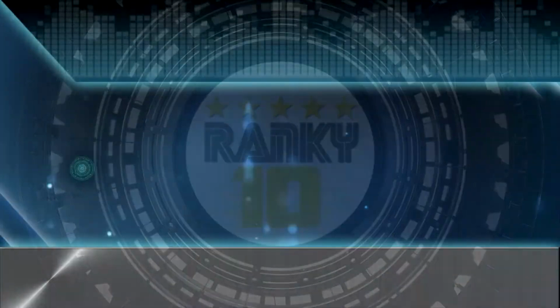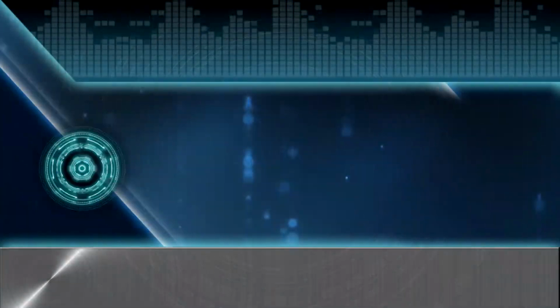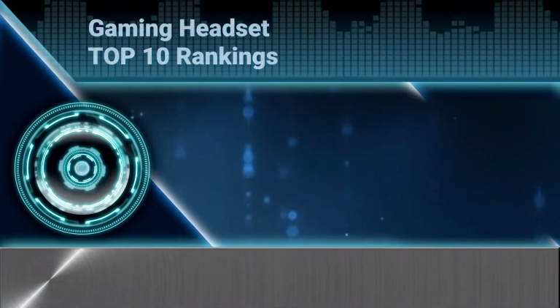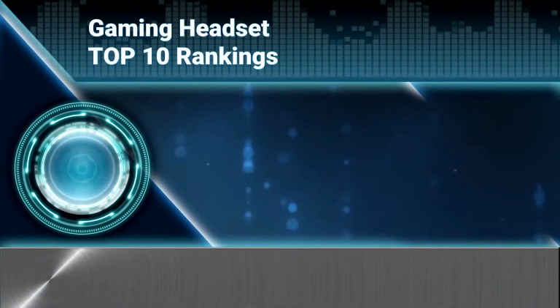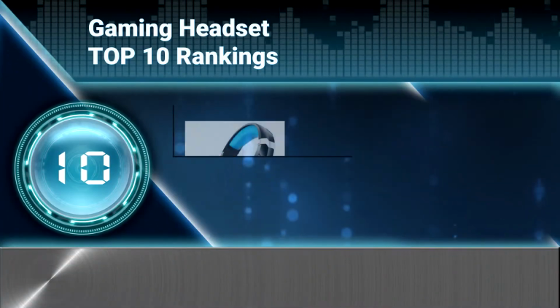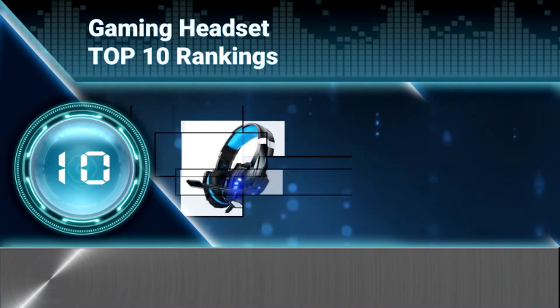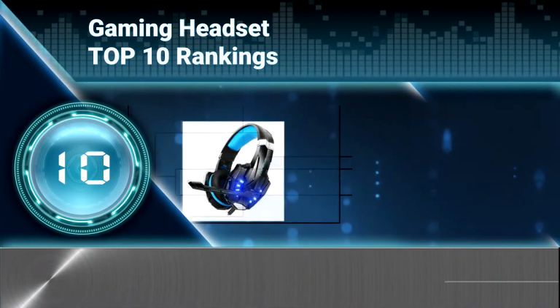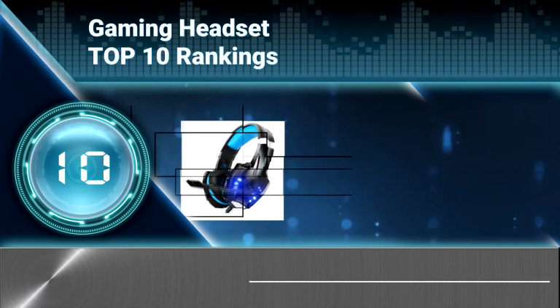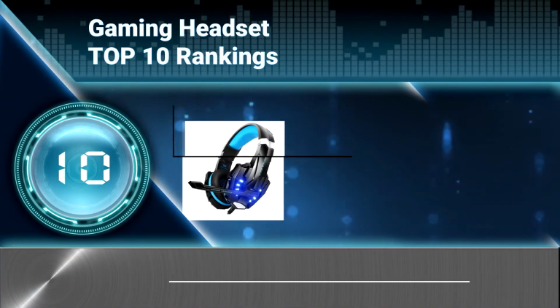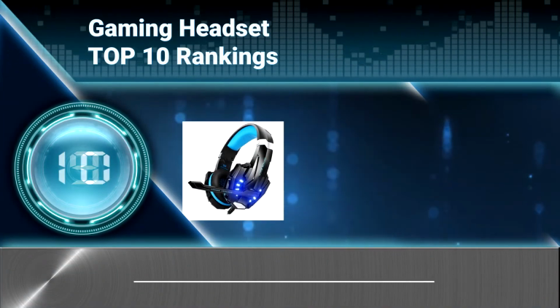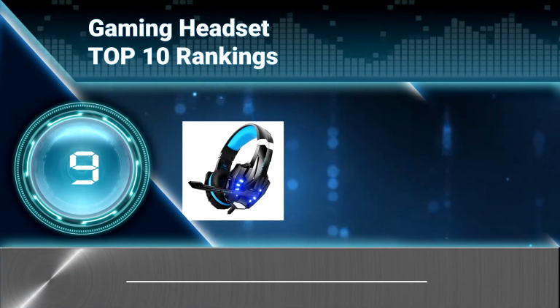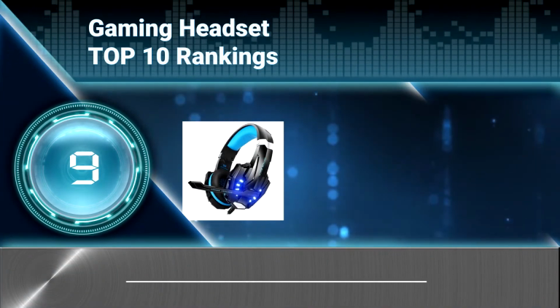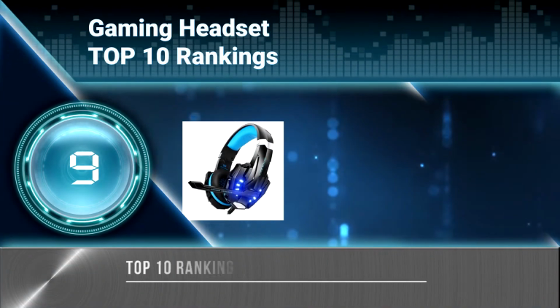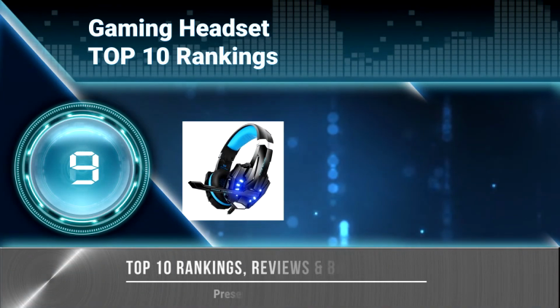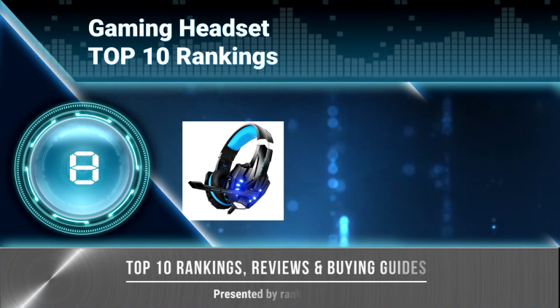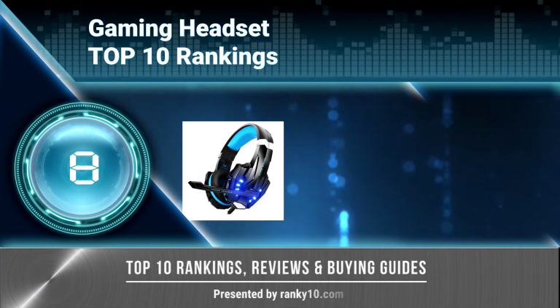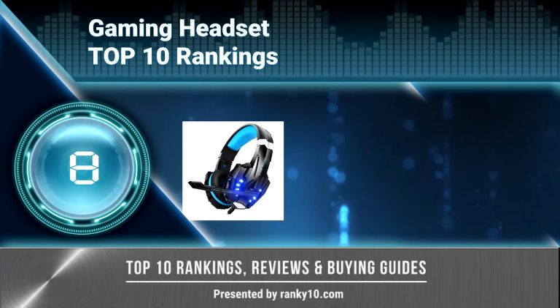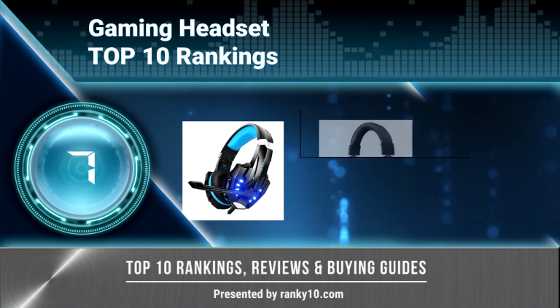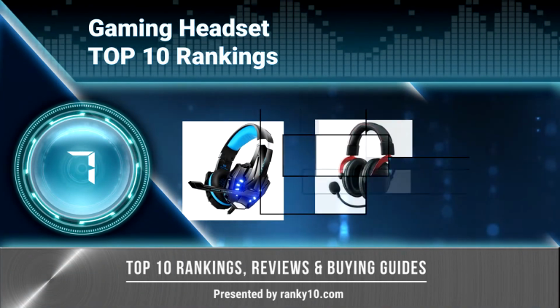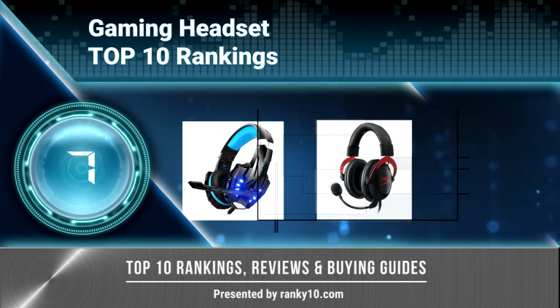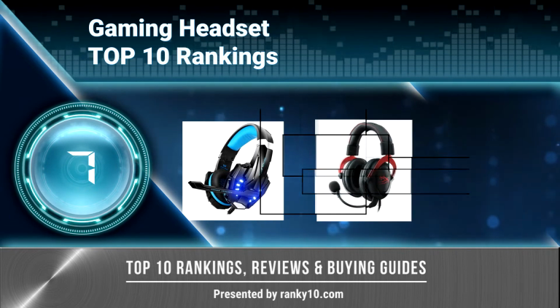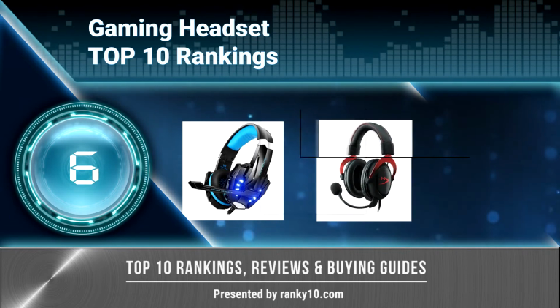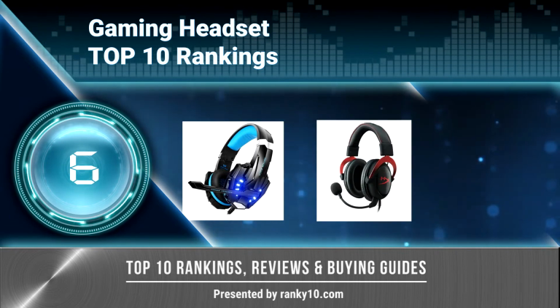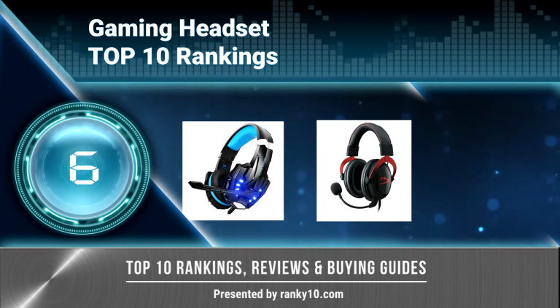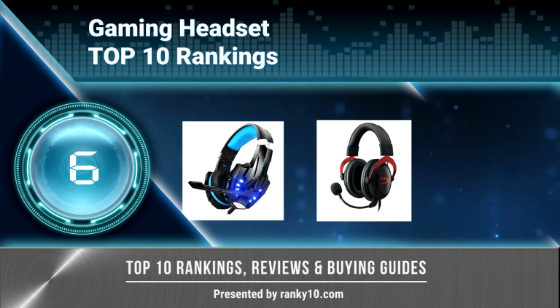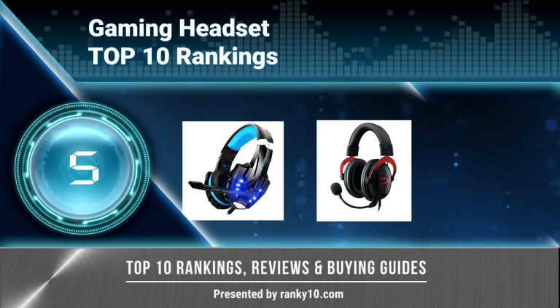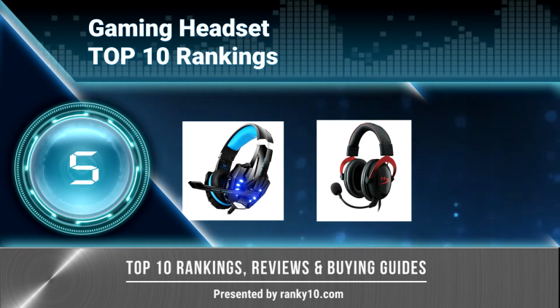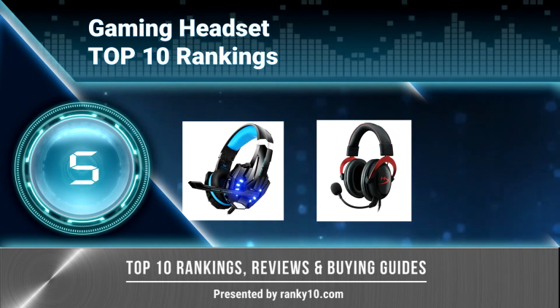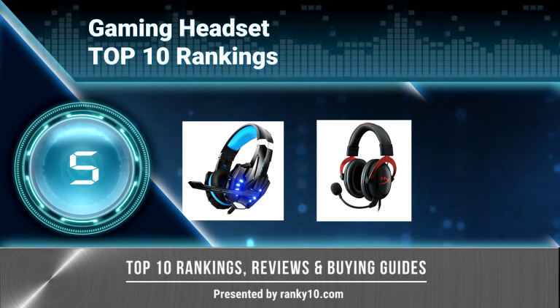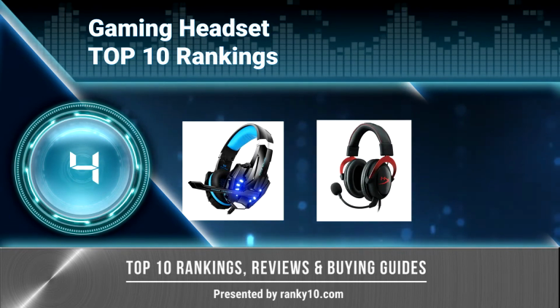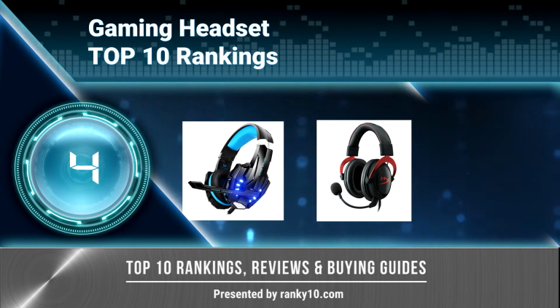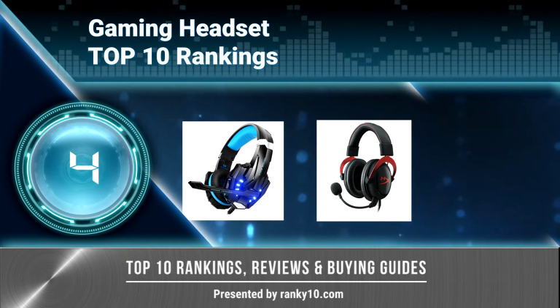Welcome to Ranky 10 Video Rankings. We announce the top 10 rankings of gaming headsets. Let's get started.